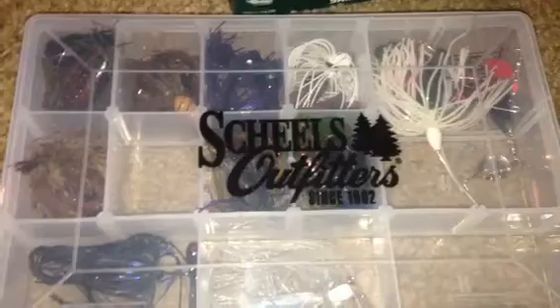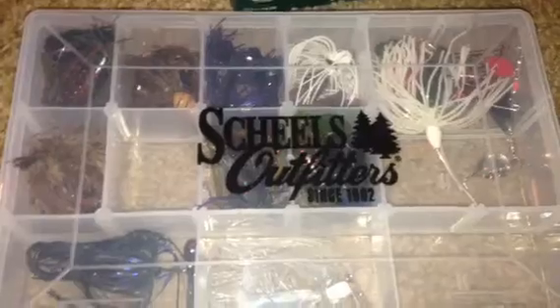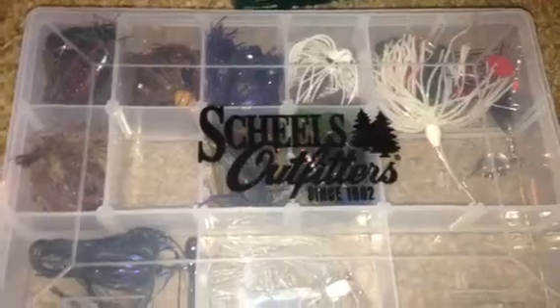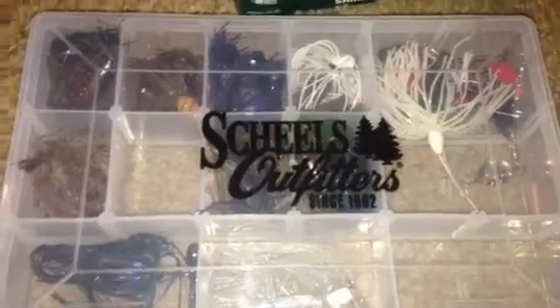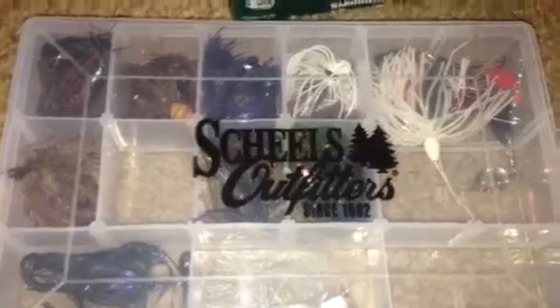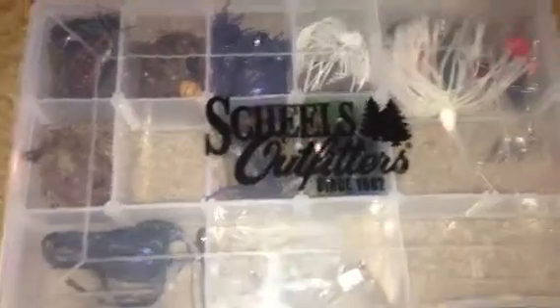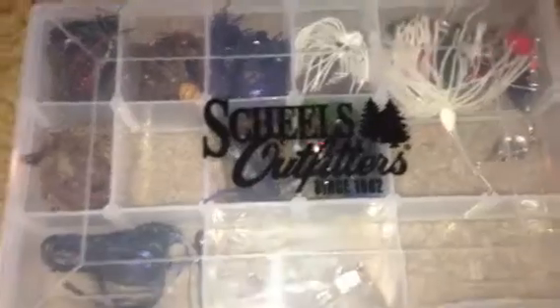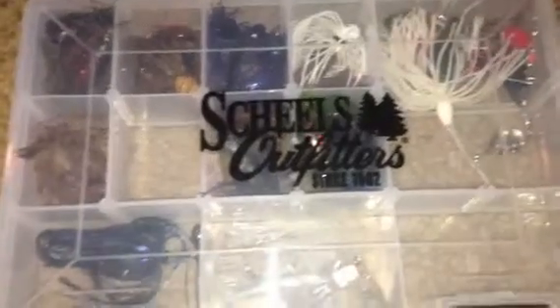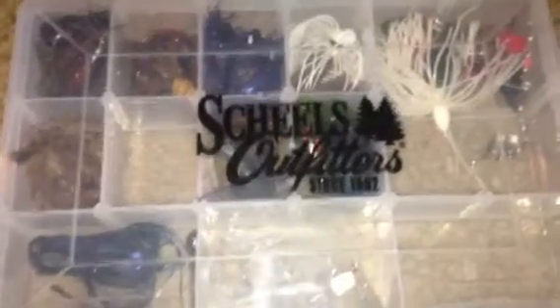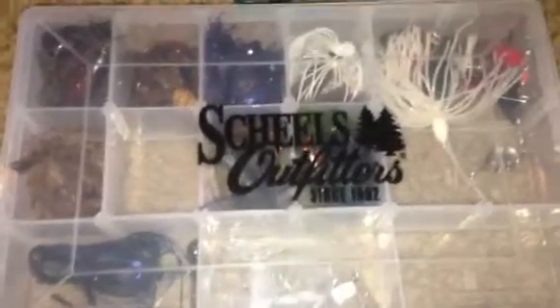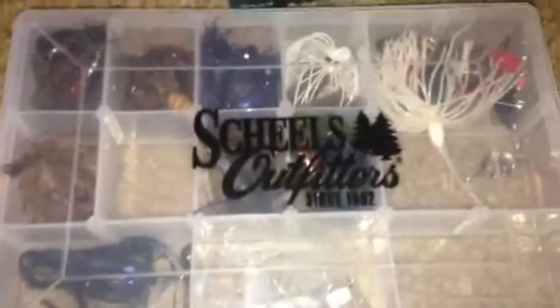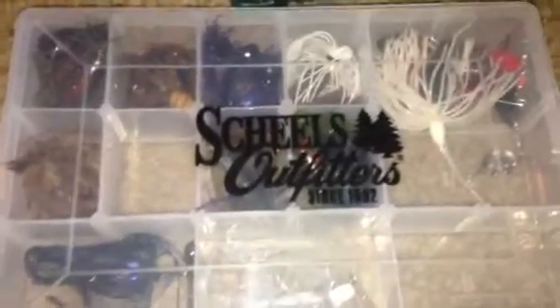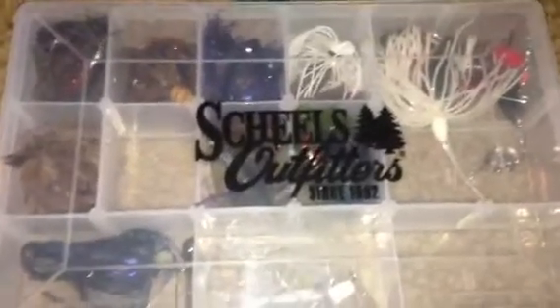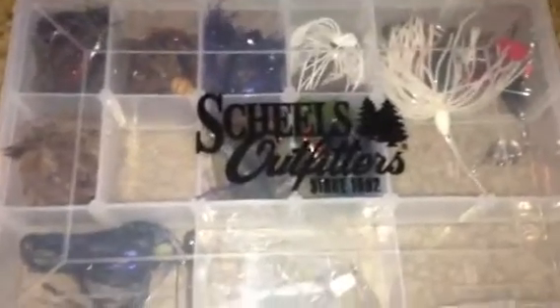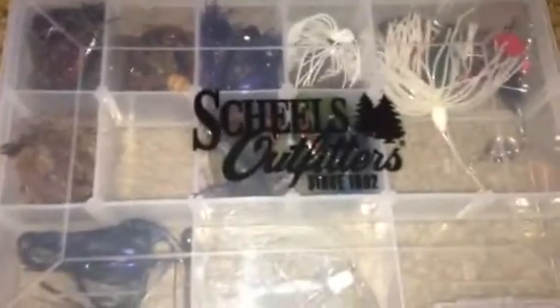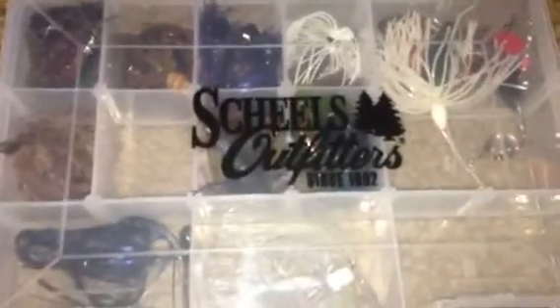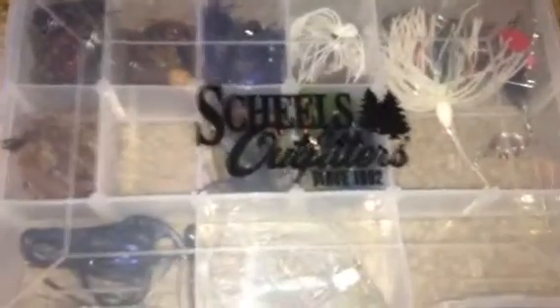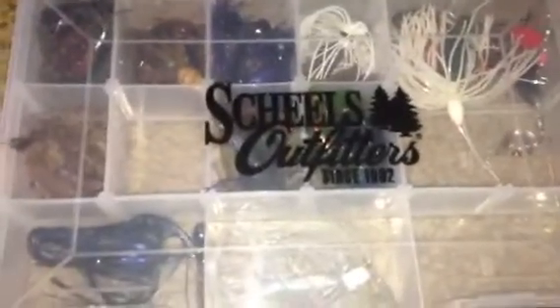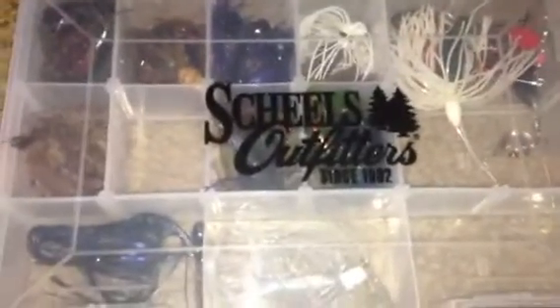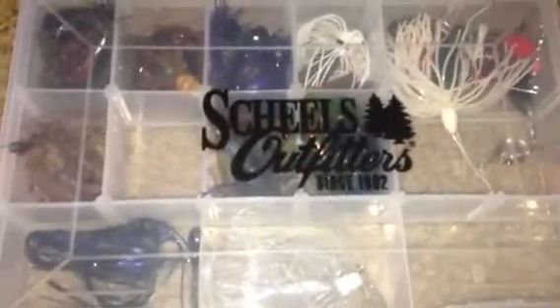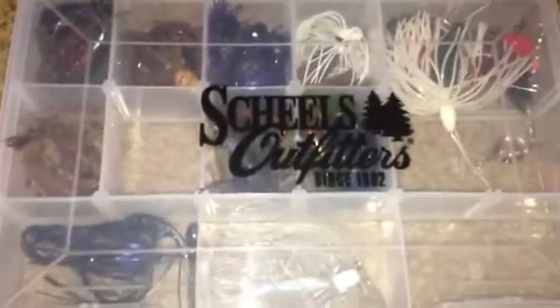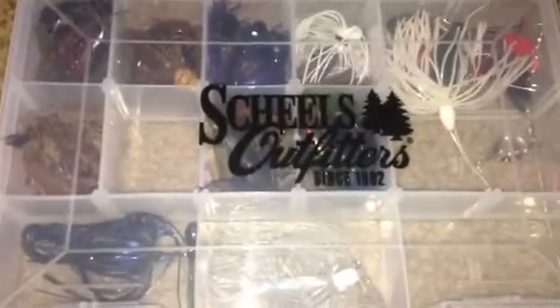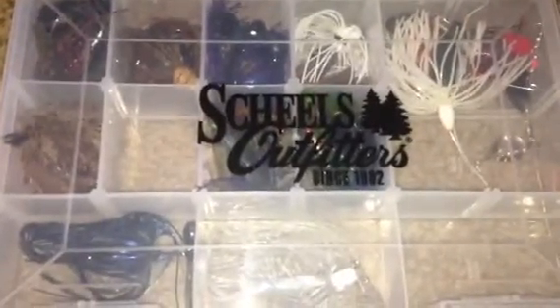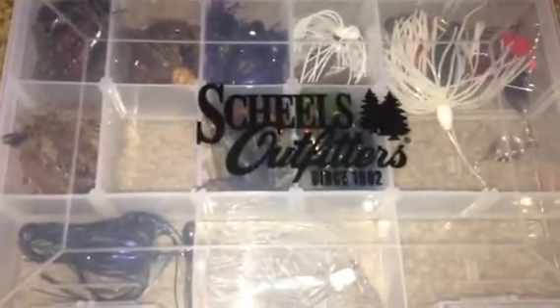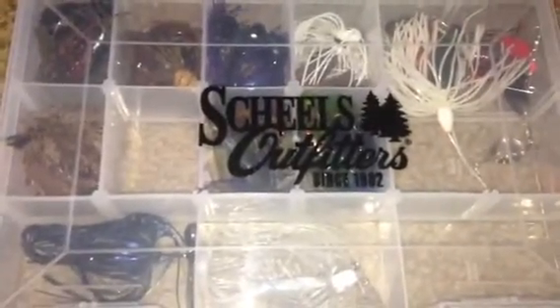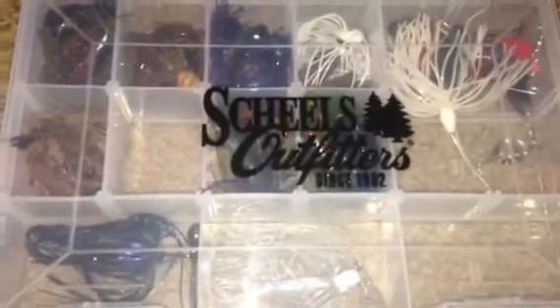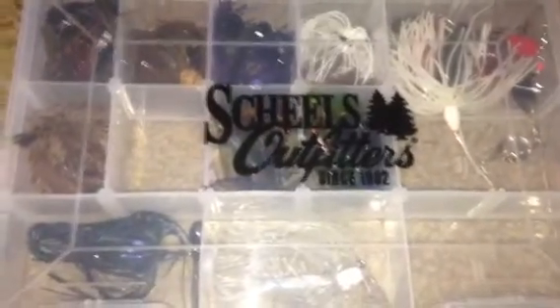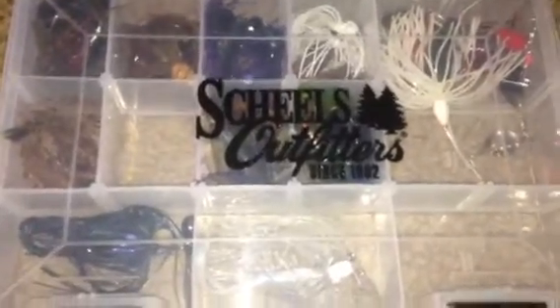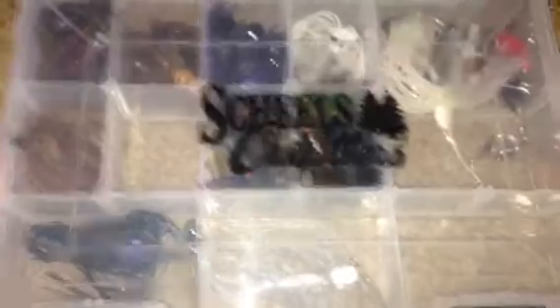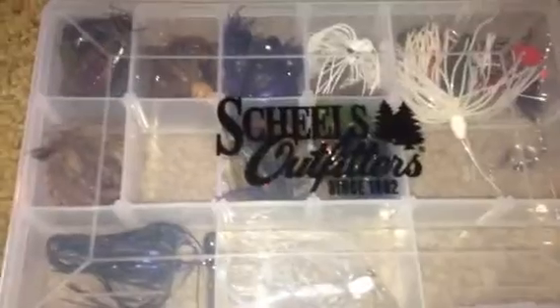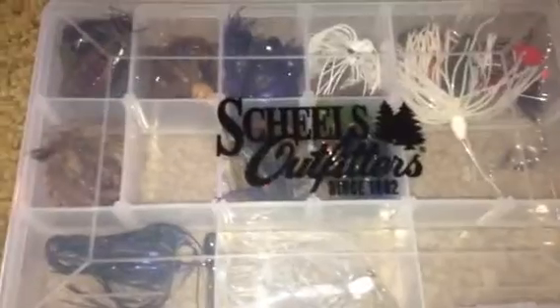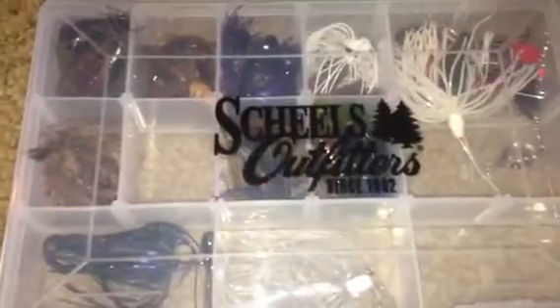Hey guys, Wisconsin Fishing HD here, and today we're going to have our weekly update number four.